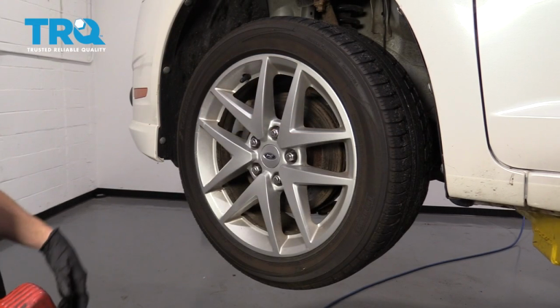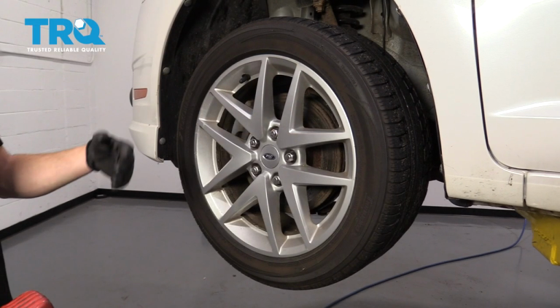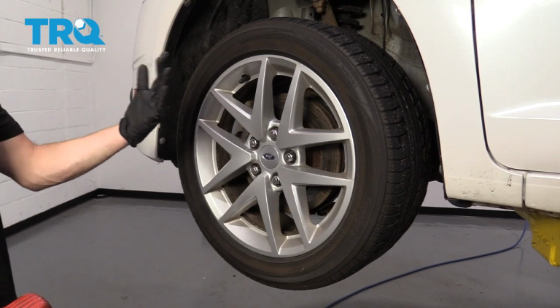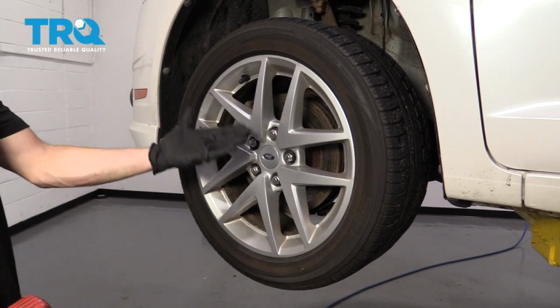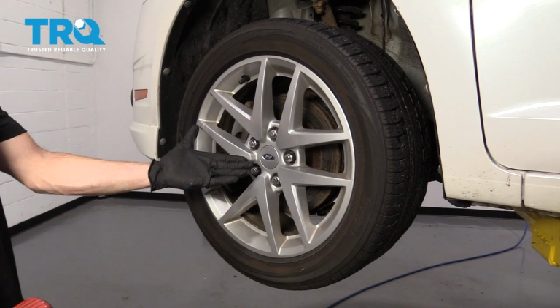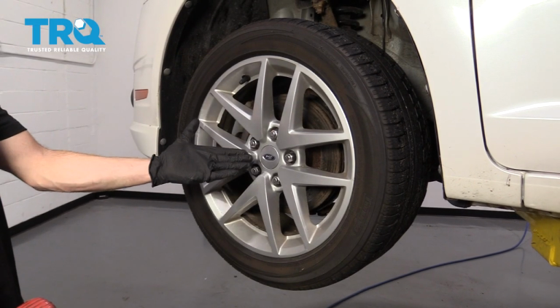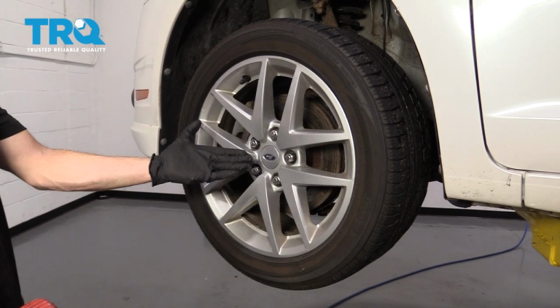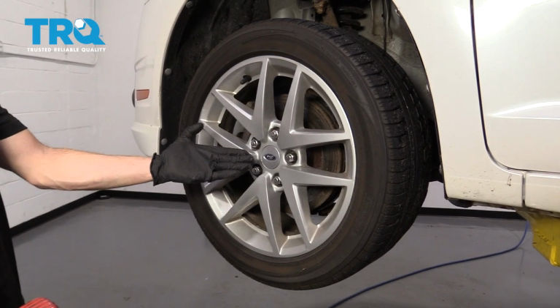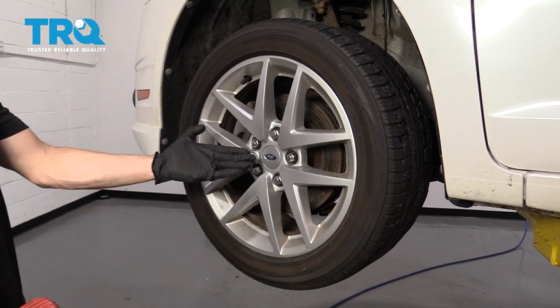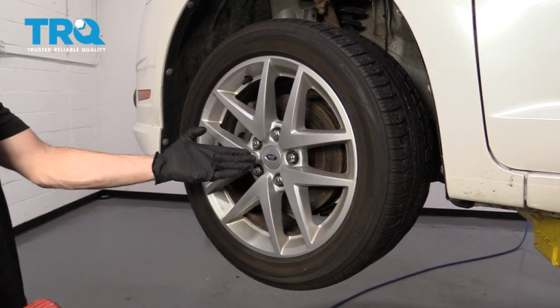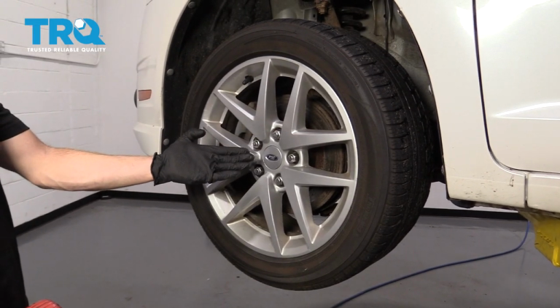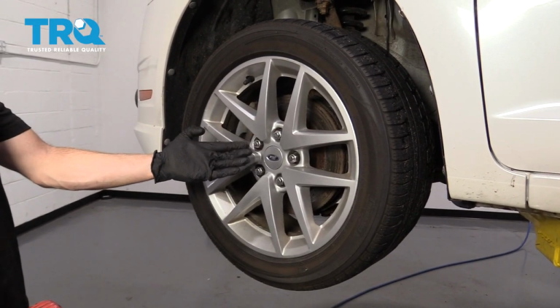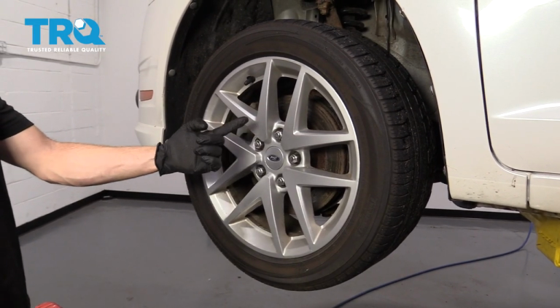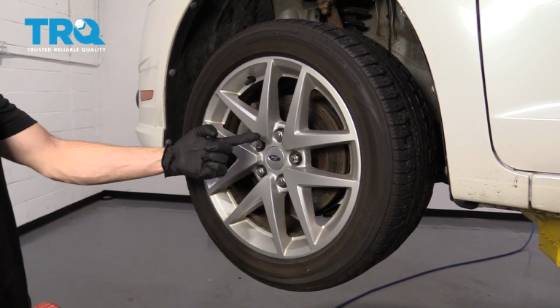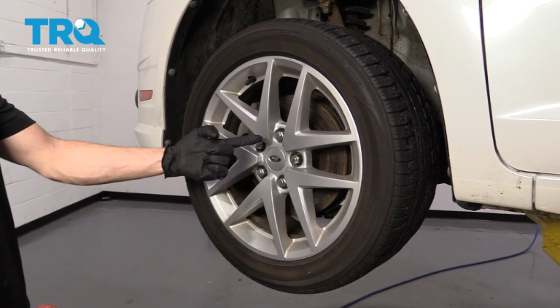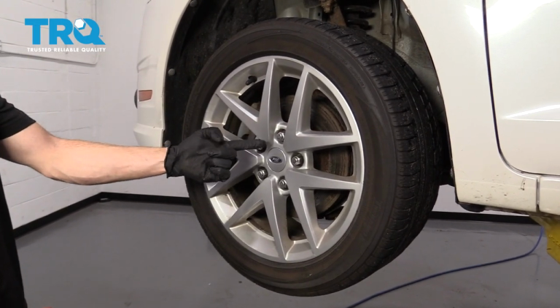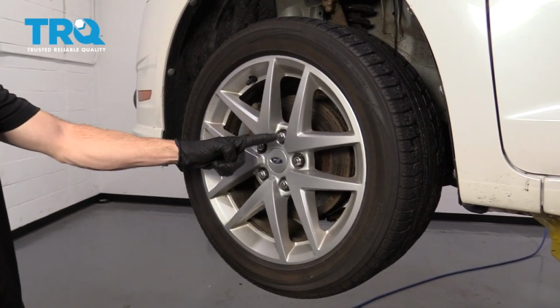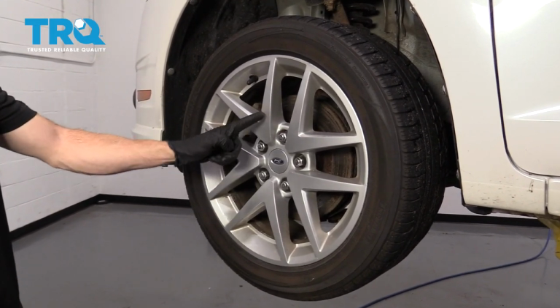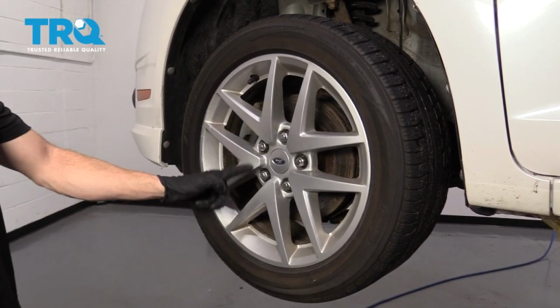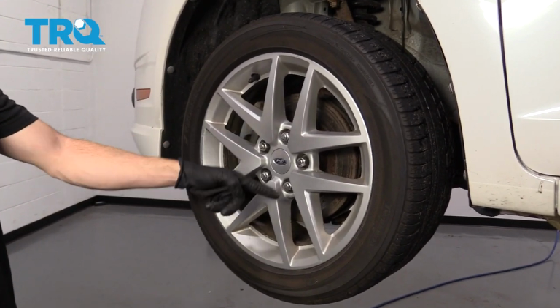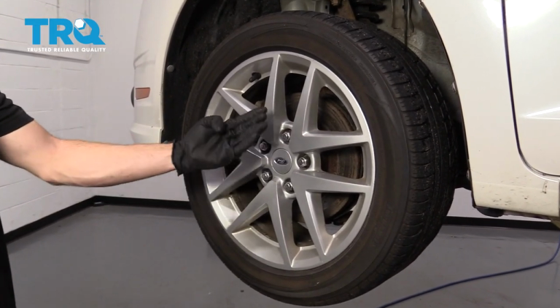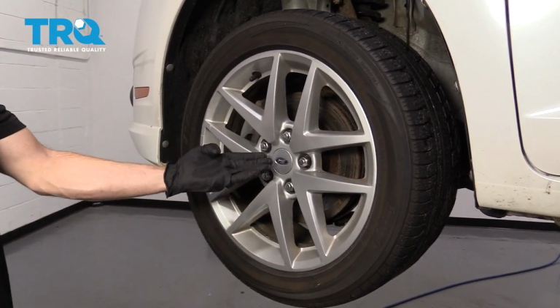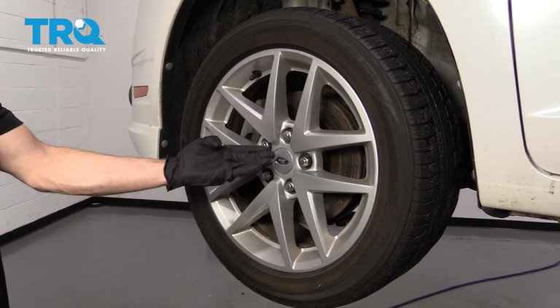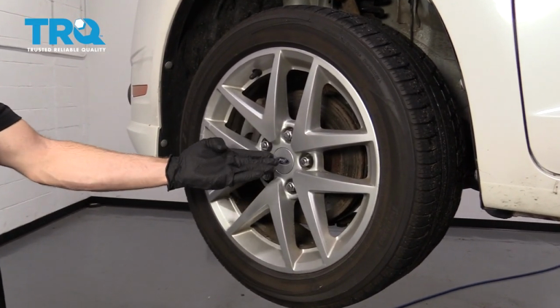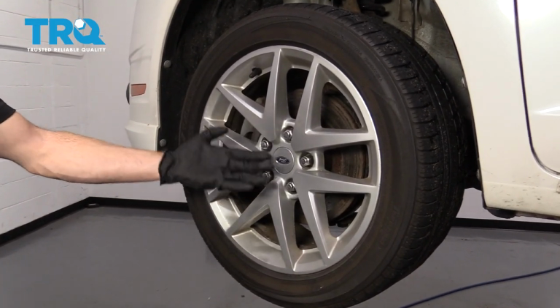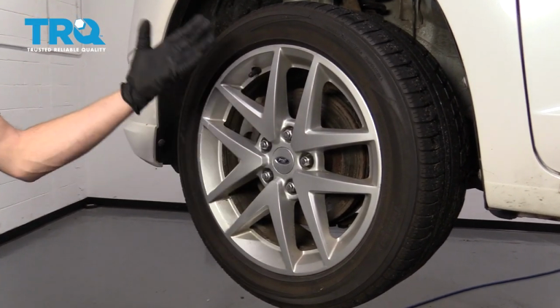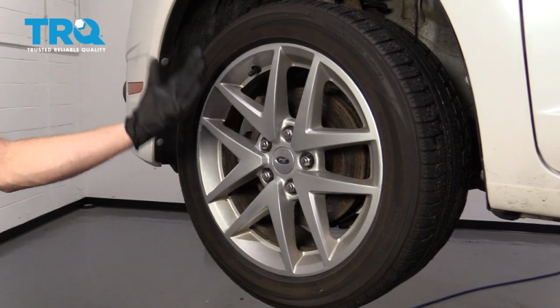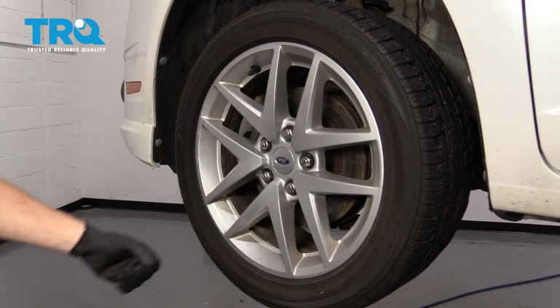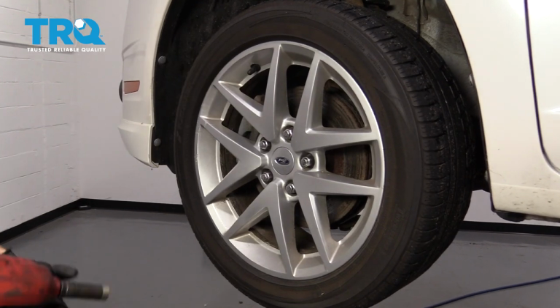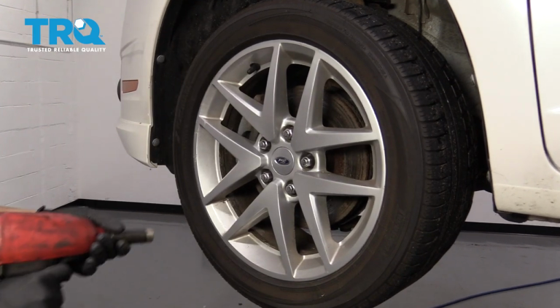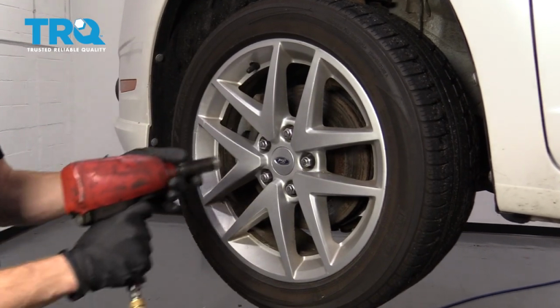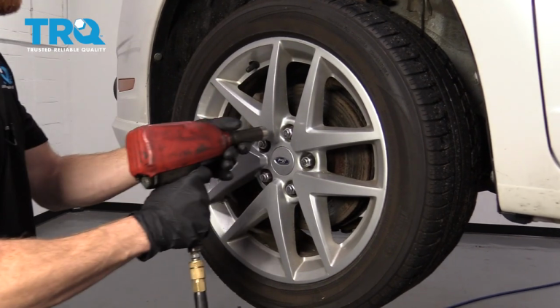To get started on our job, one of the first things we have to do is remove all five of our lug nuts and then remove the wheel.